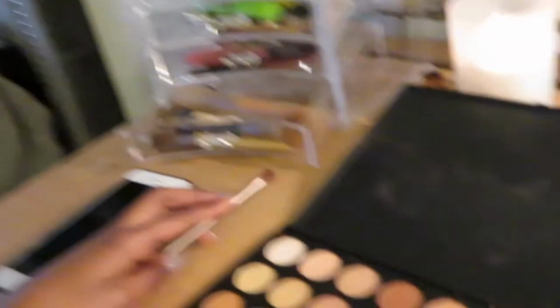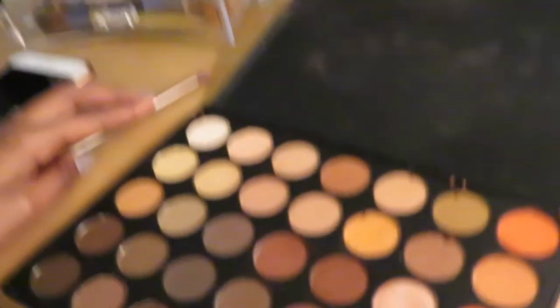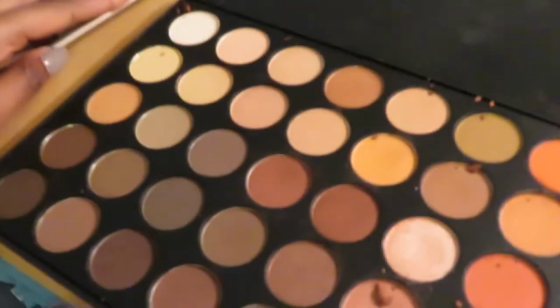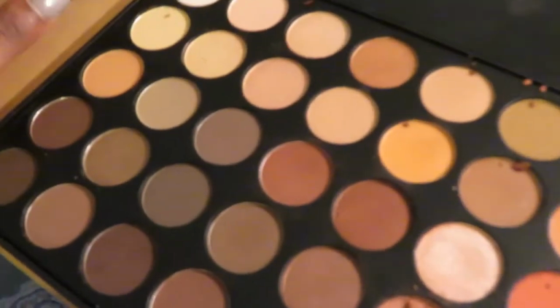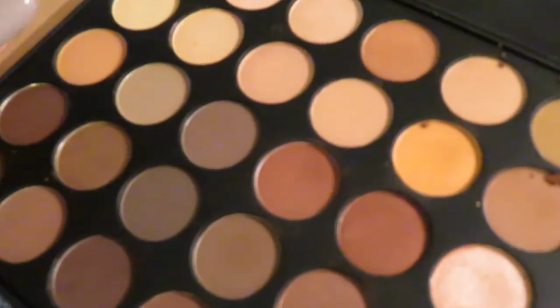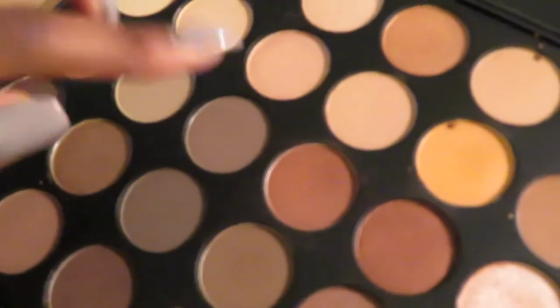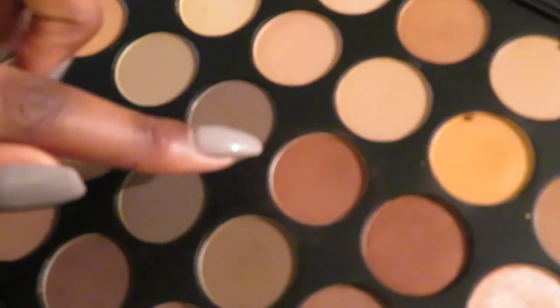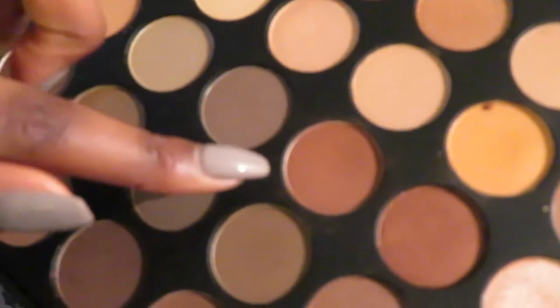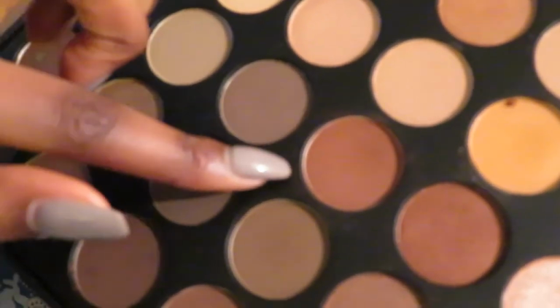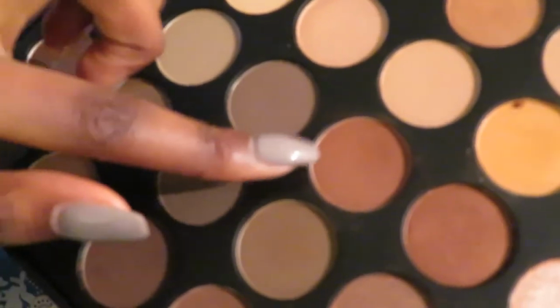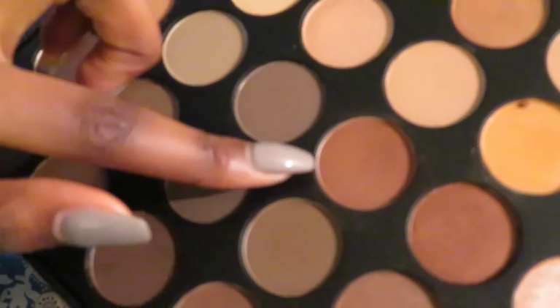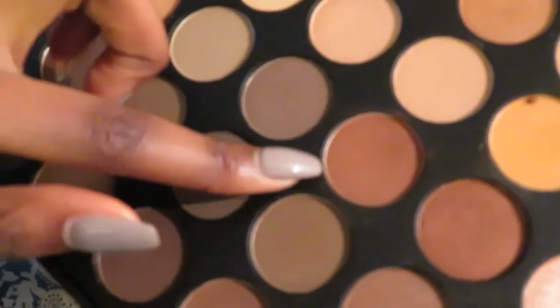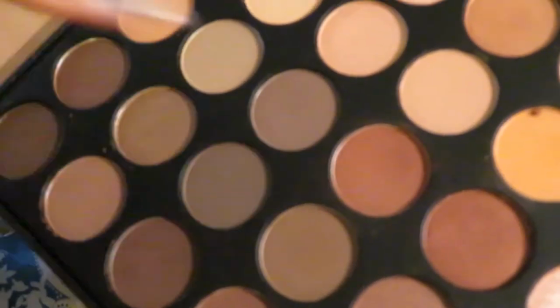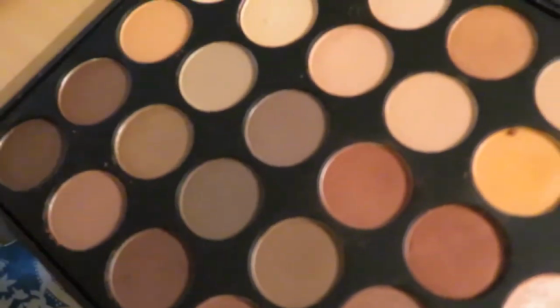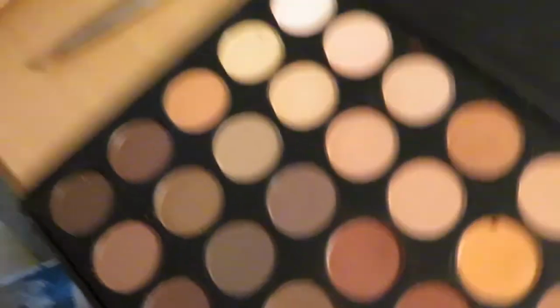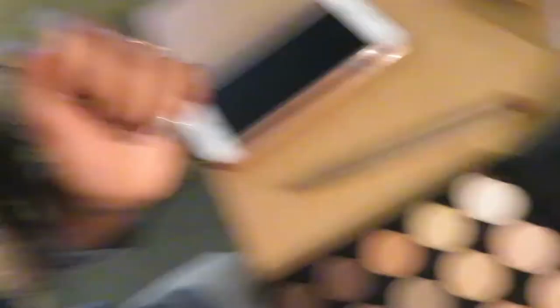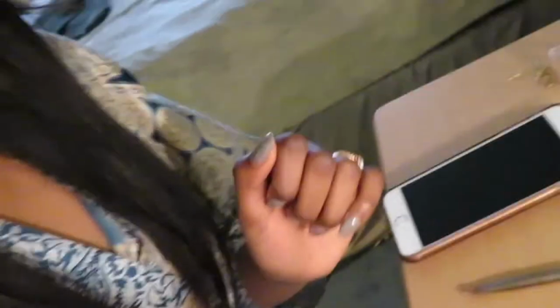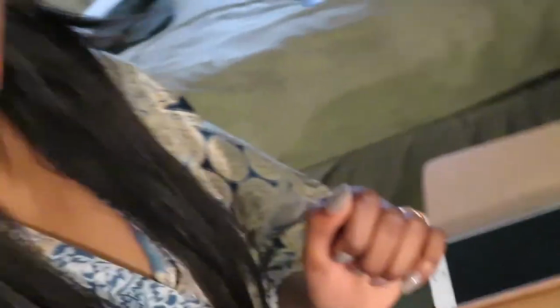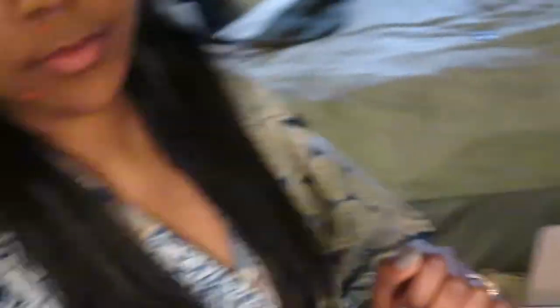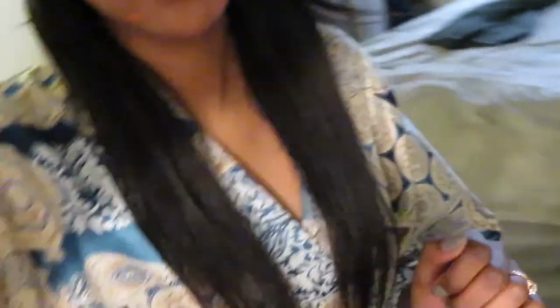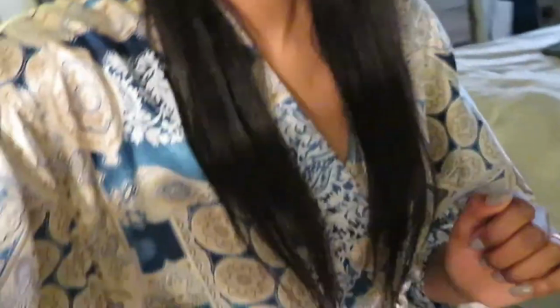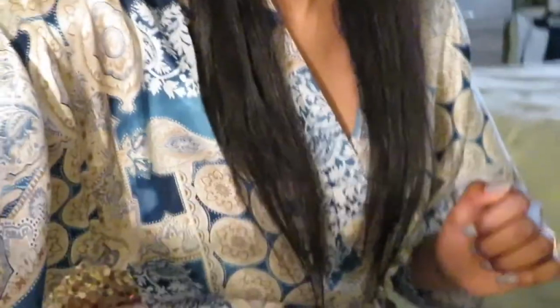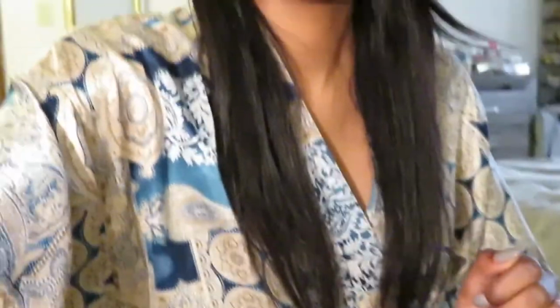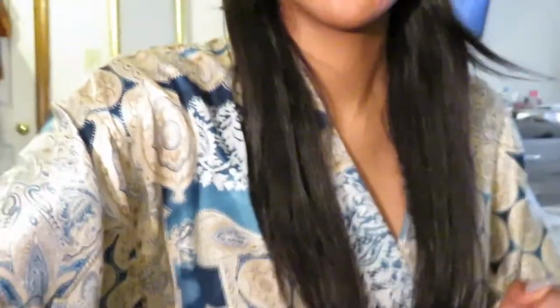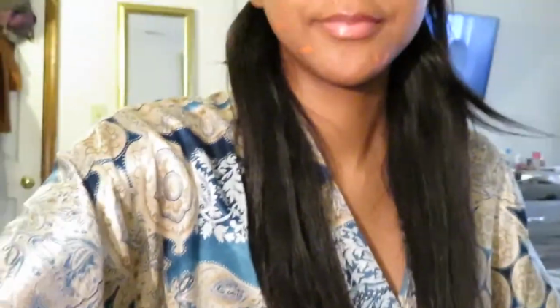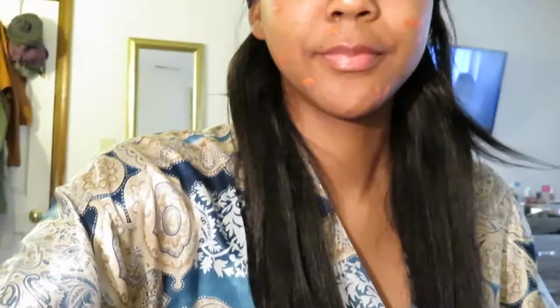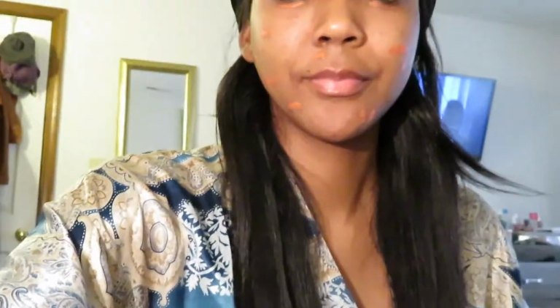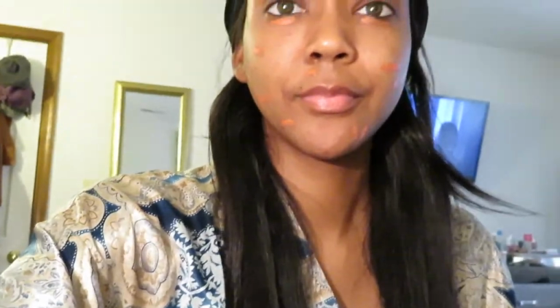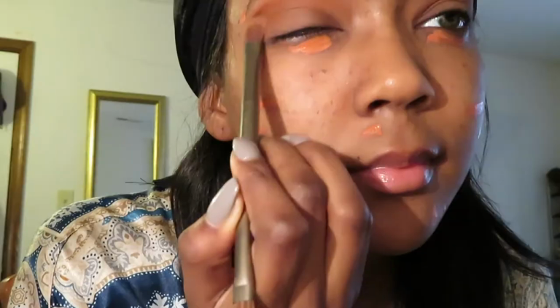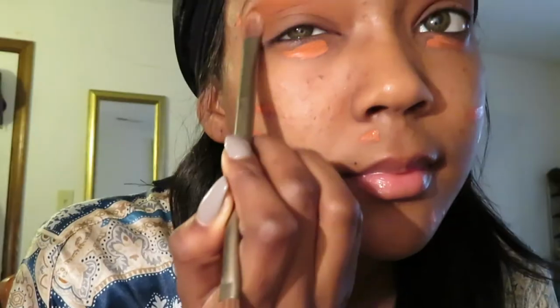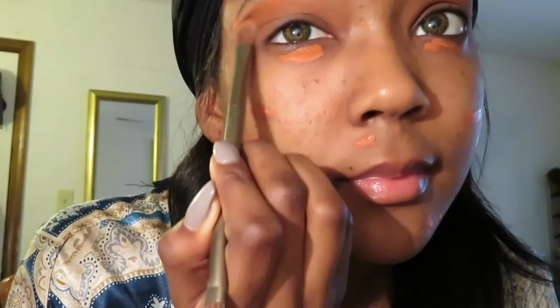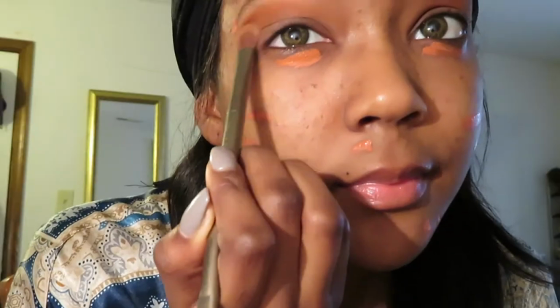Next I'm gonna be using that brown — one of the many browns in this palette.